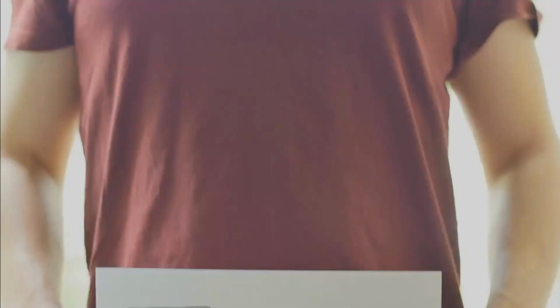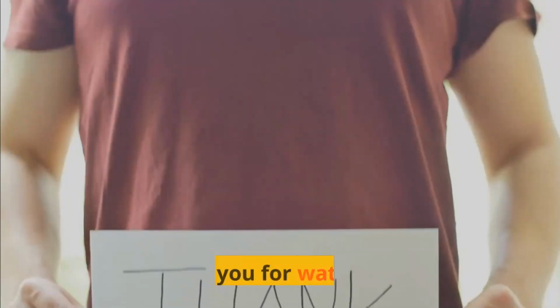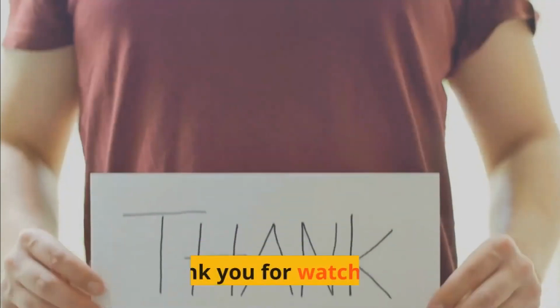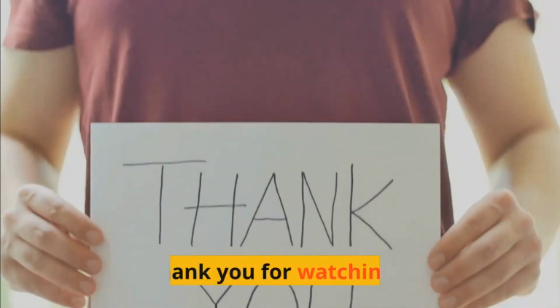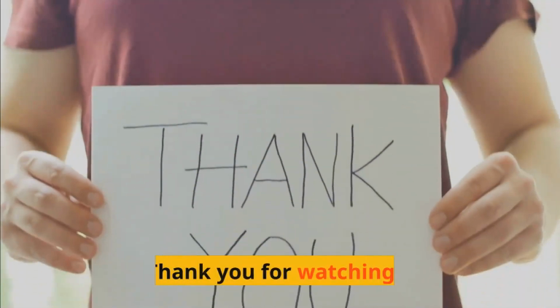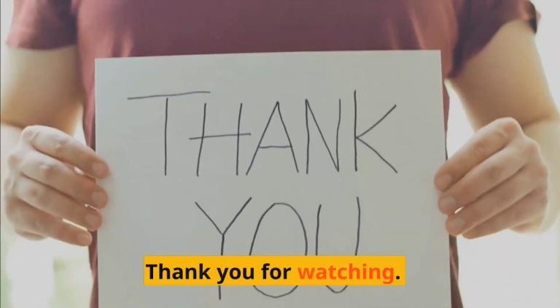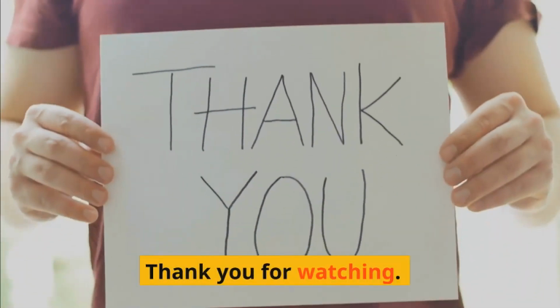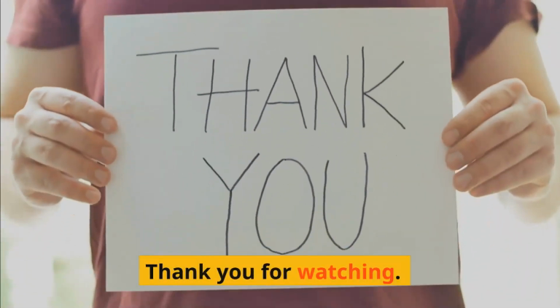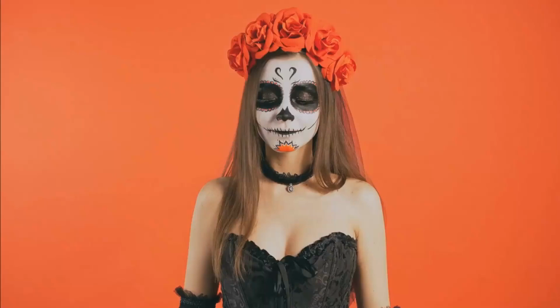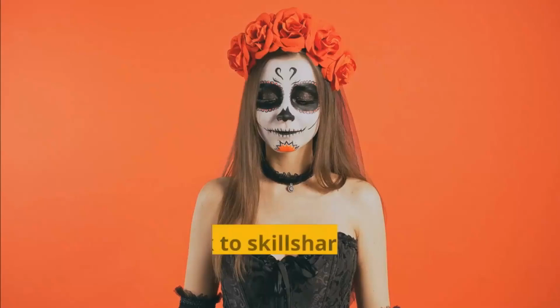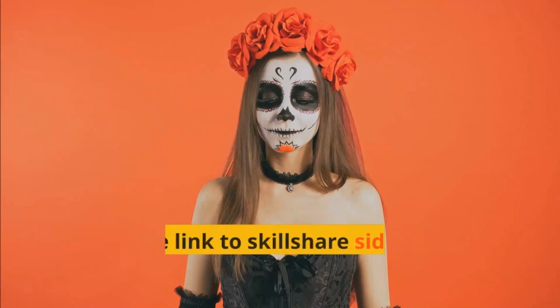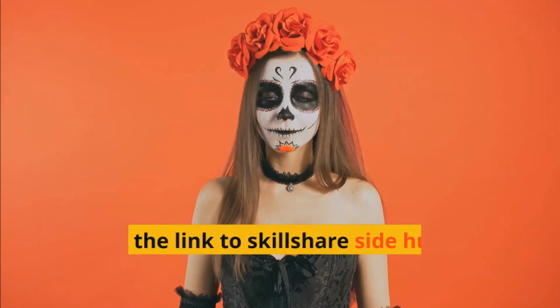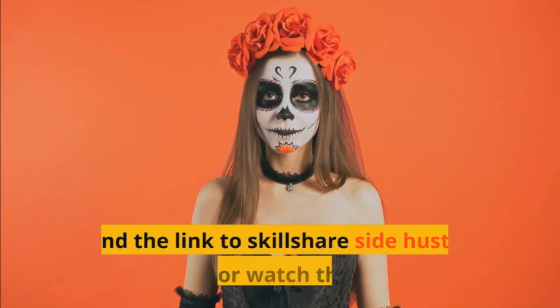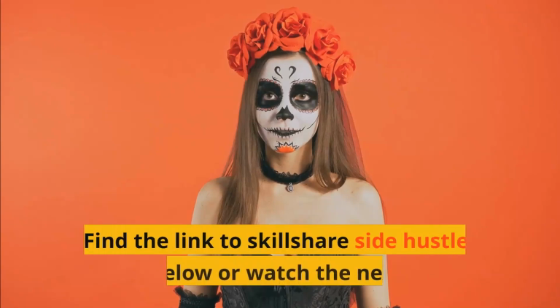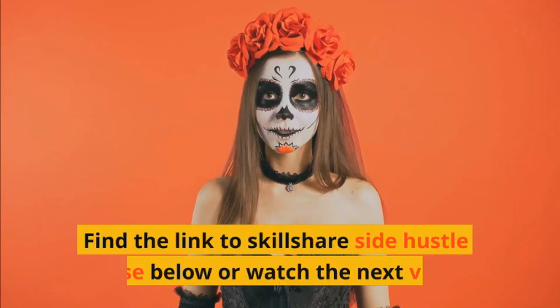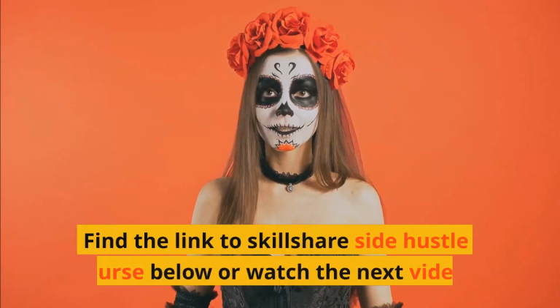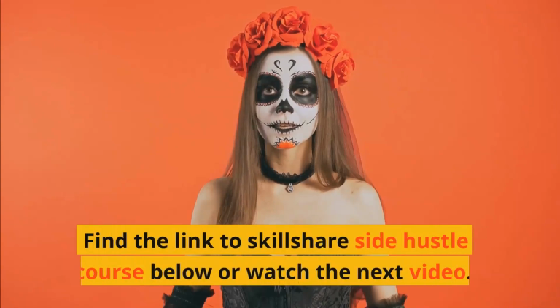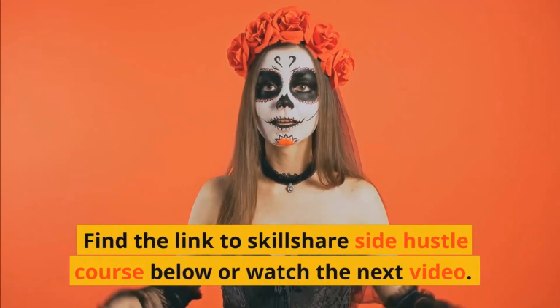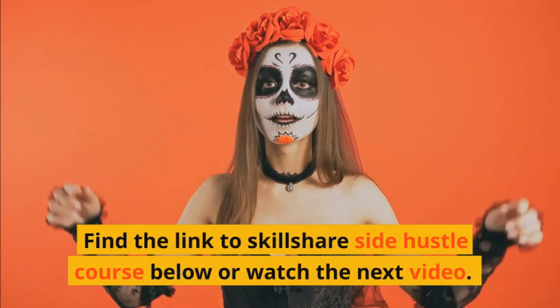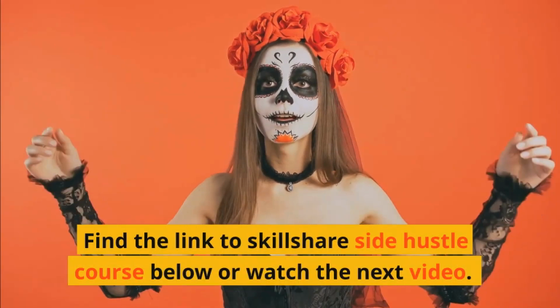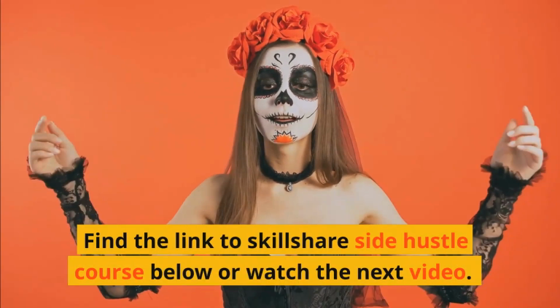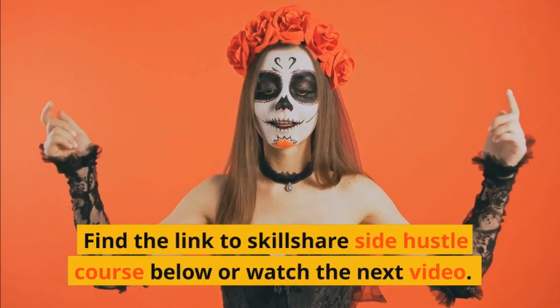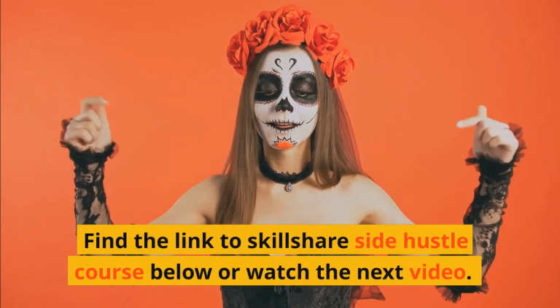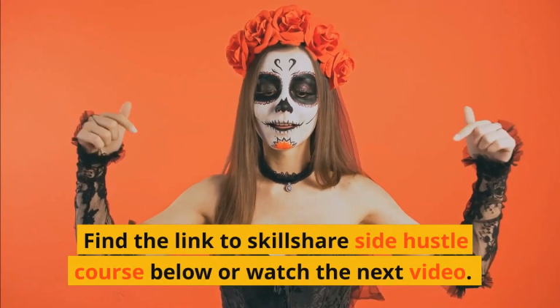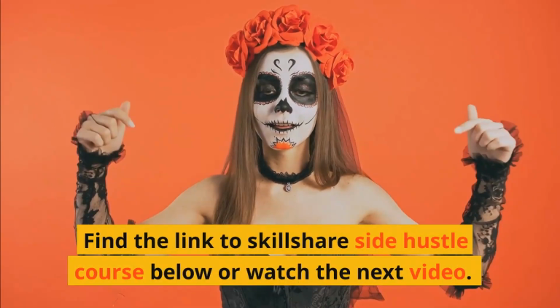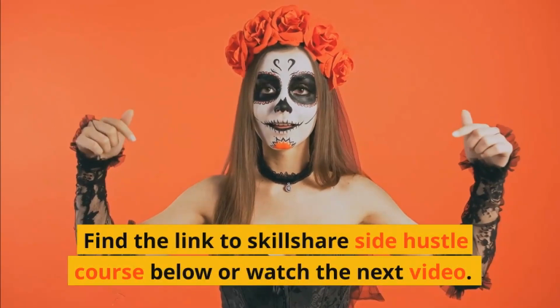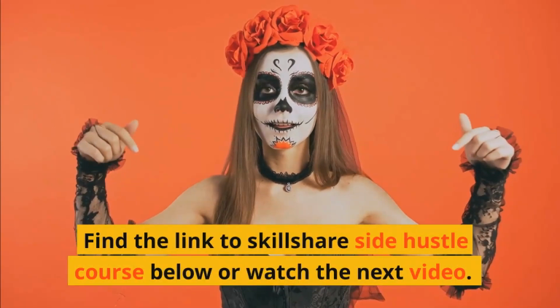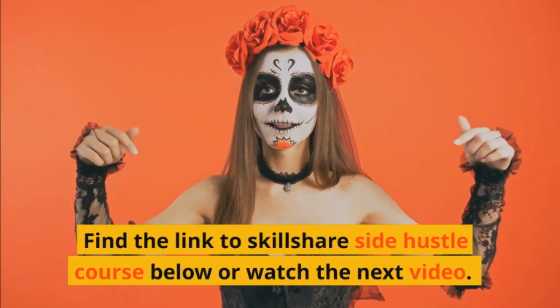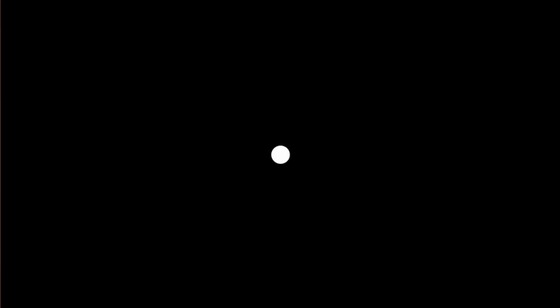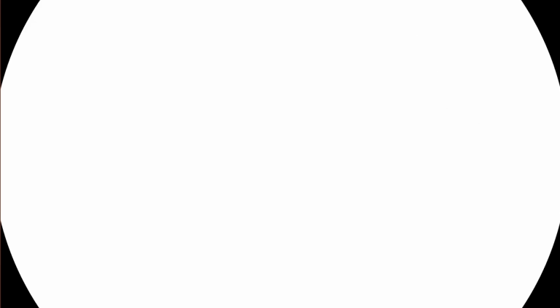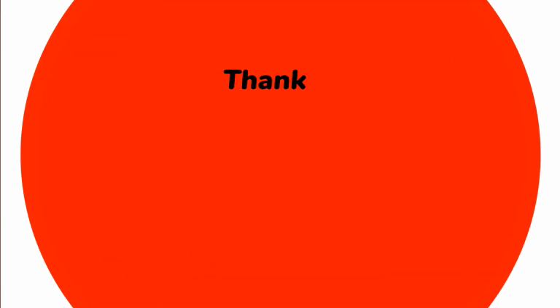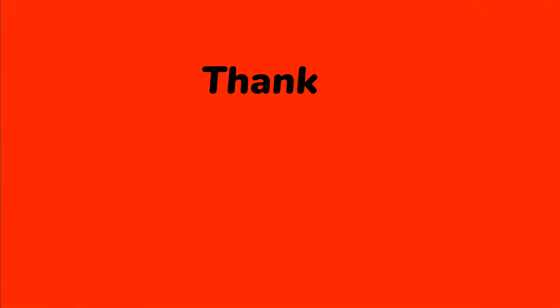Thank you for watching. Find the link to the Skillshare Side Hustle course below, or watch the next video.